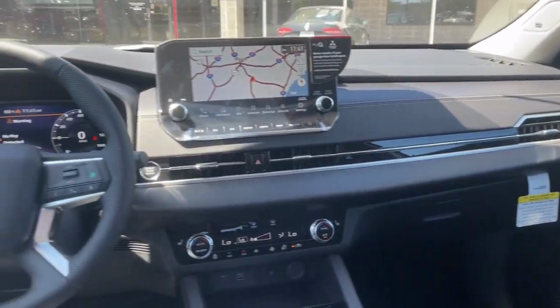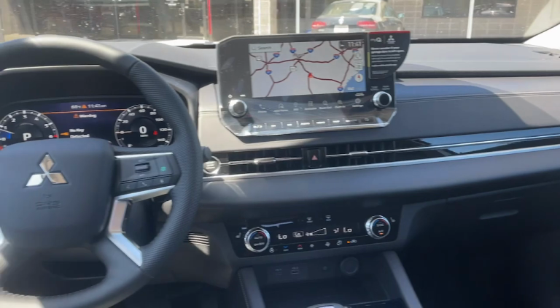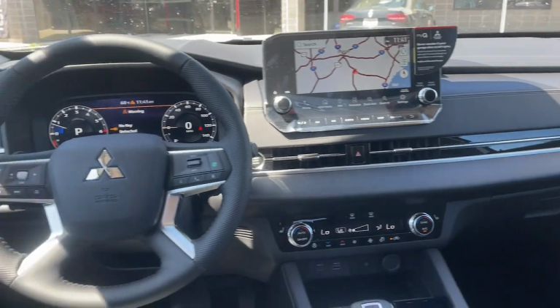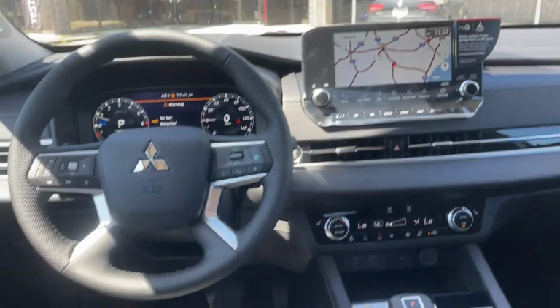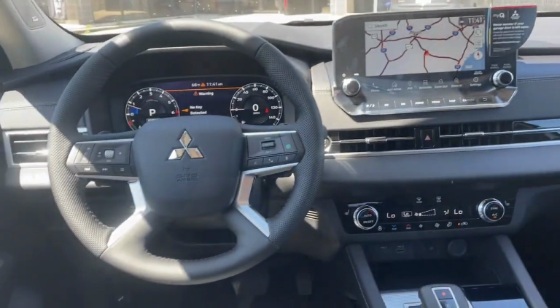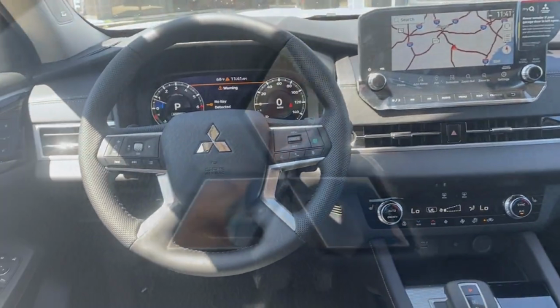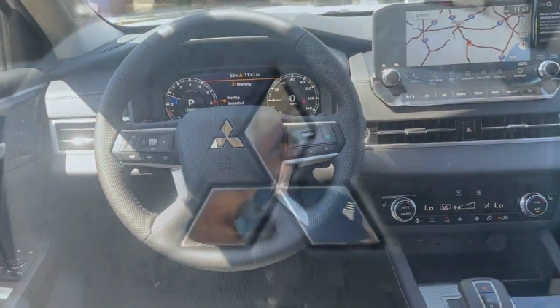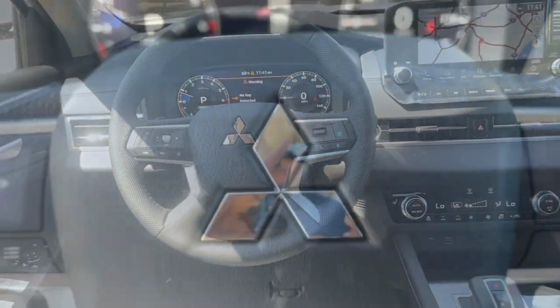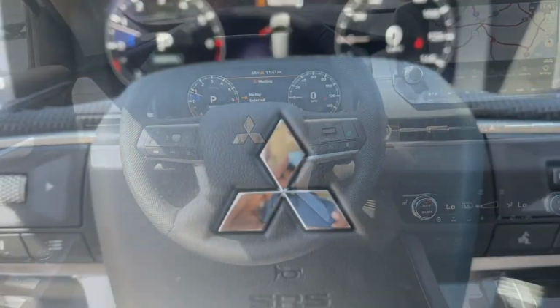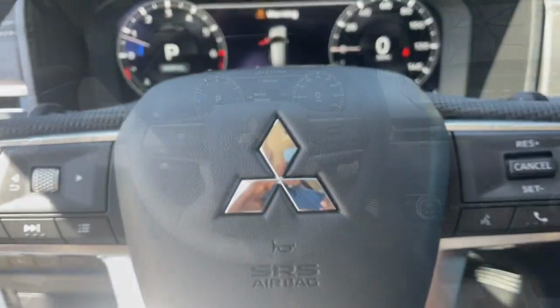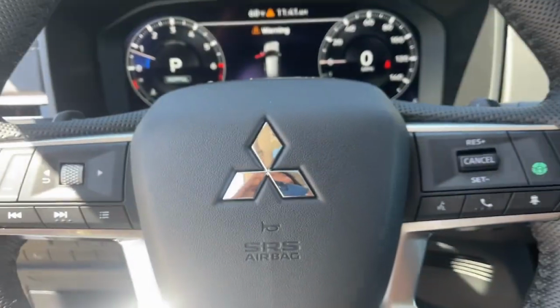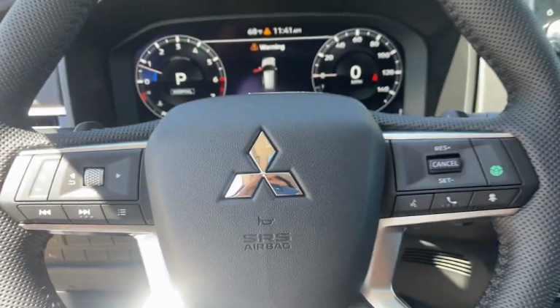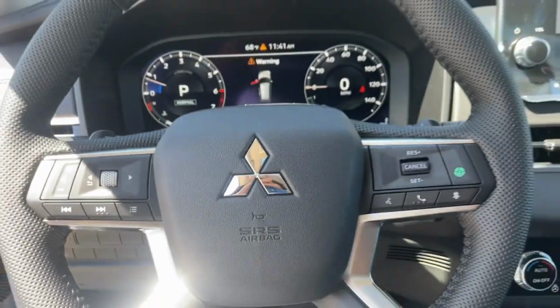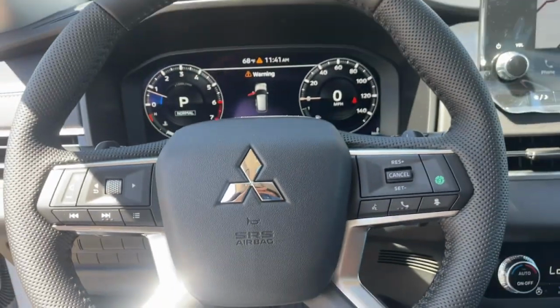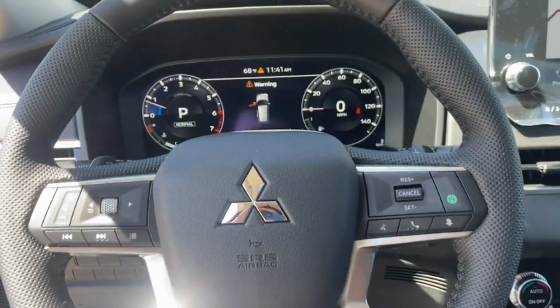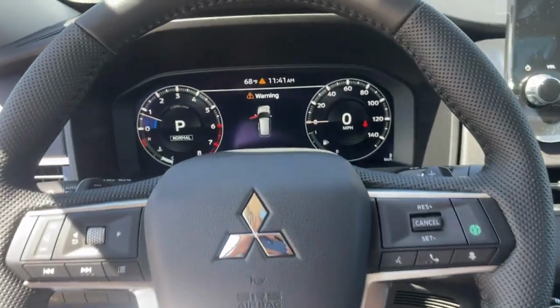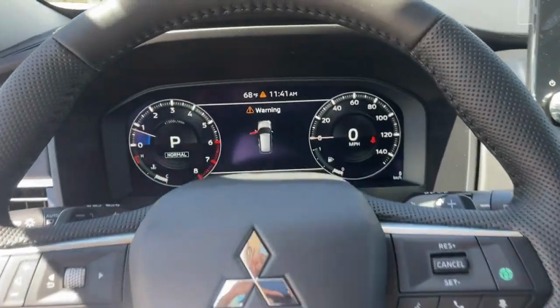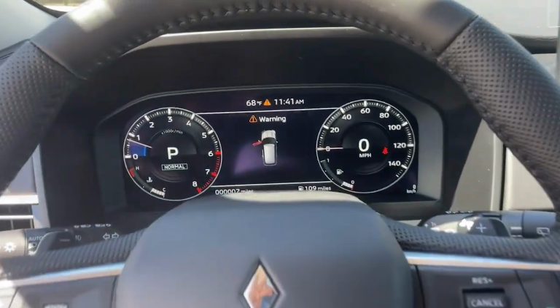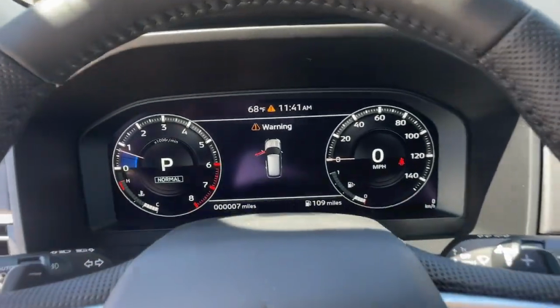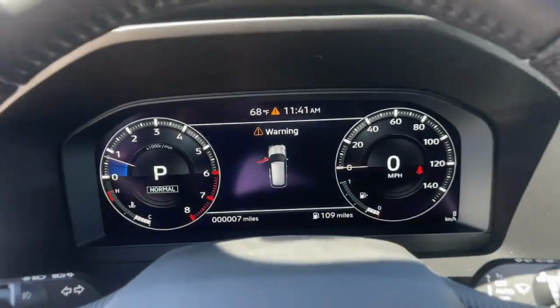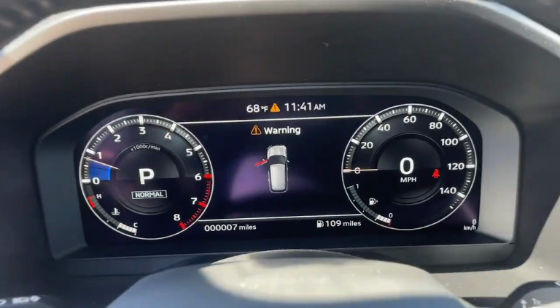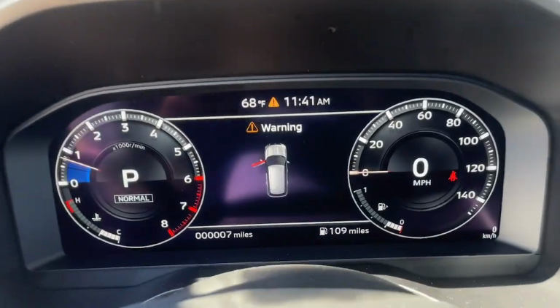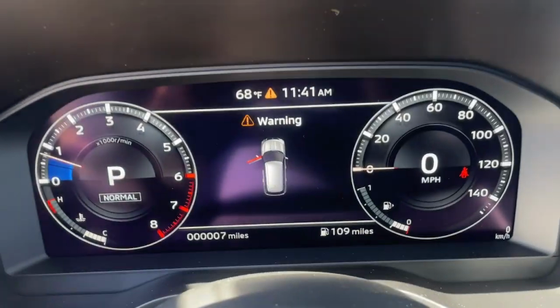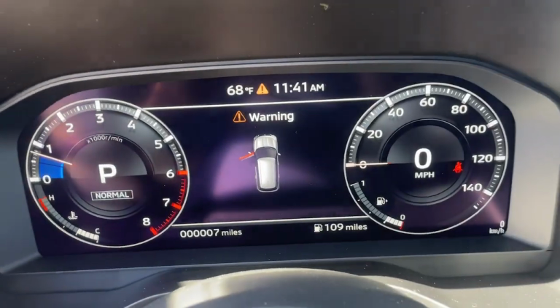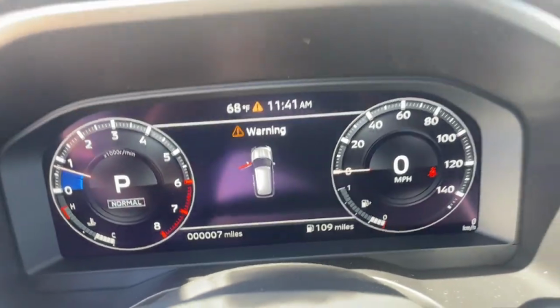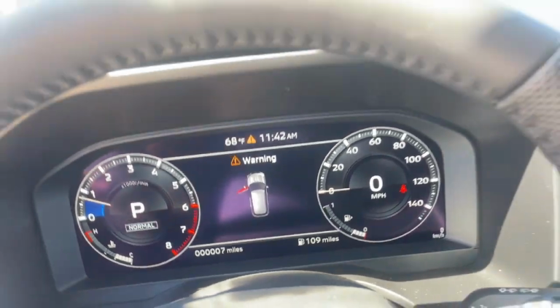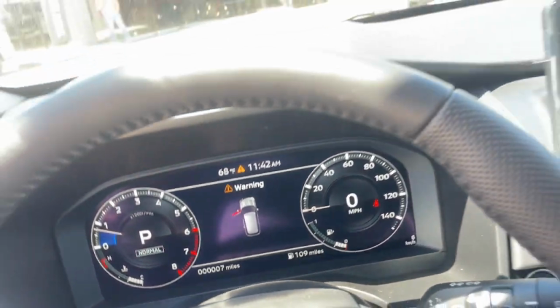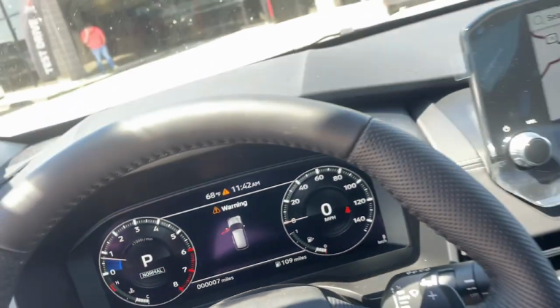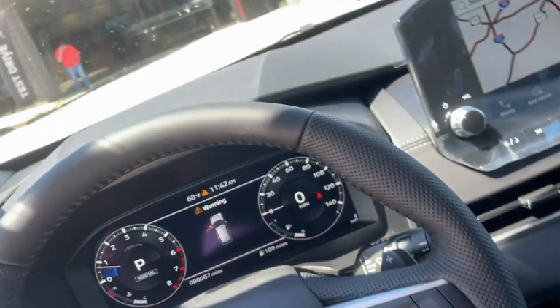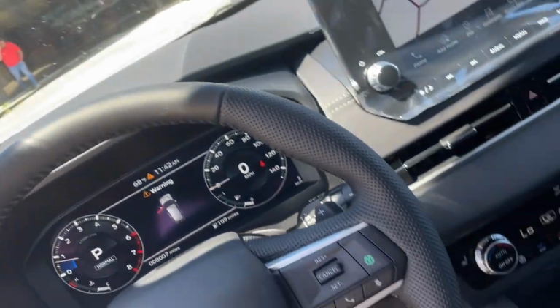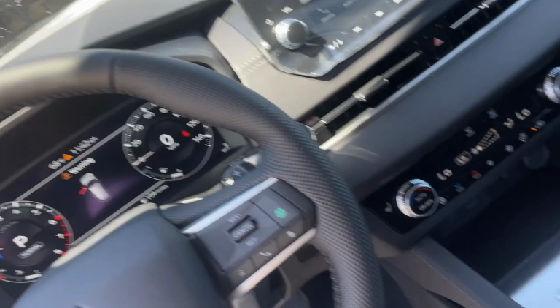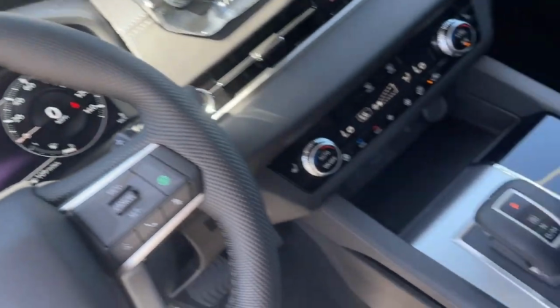Make the journey with confidence in this comfortable, well-equipped Outlander. Come in for a test drive.